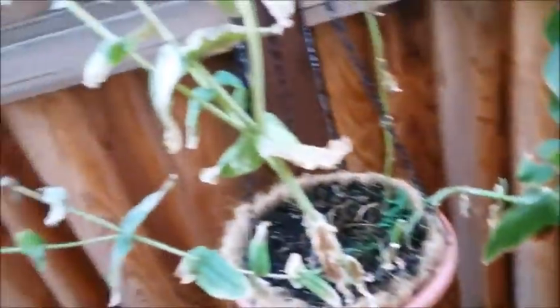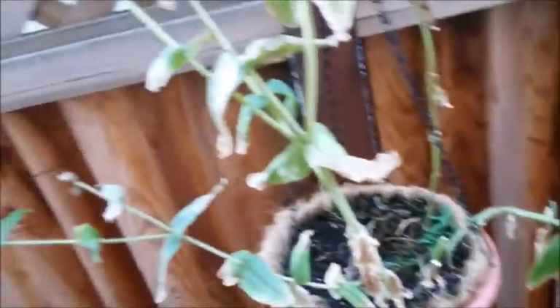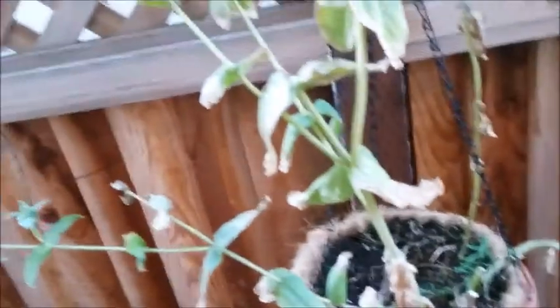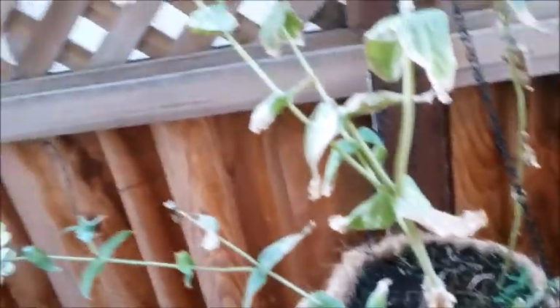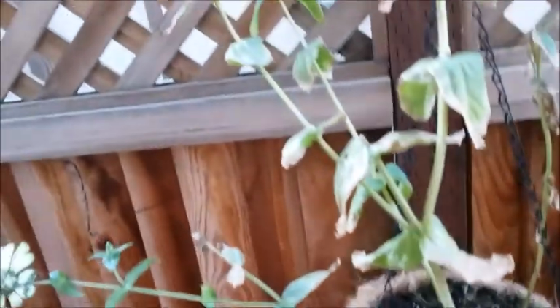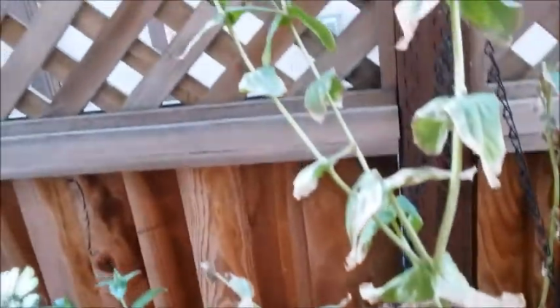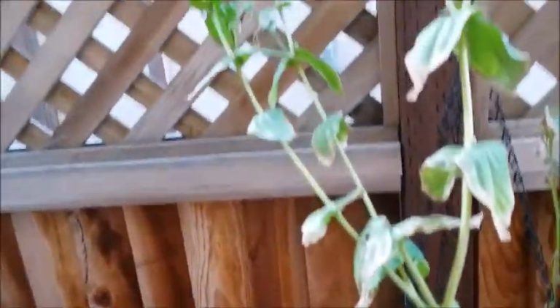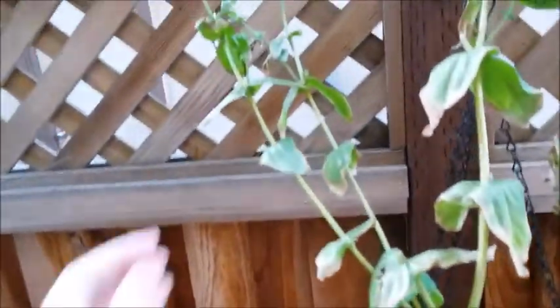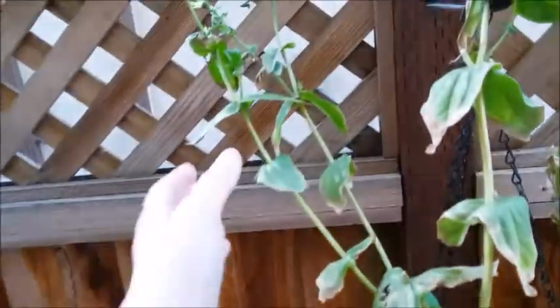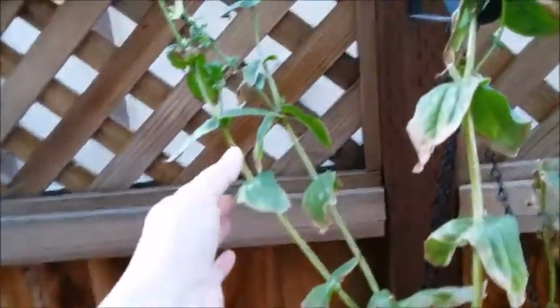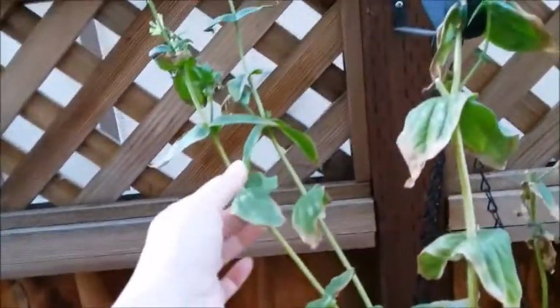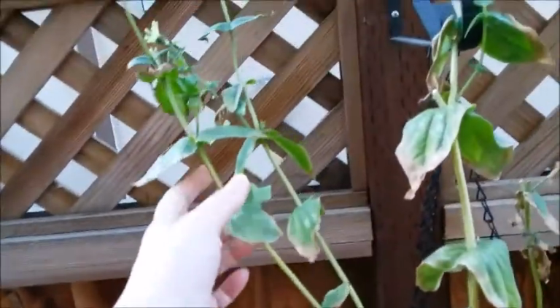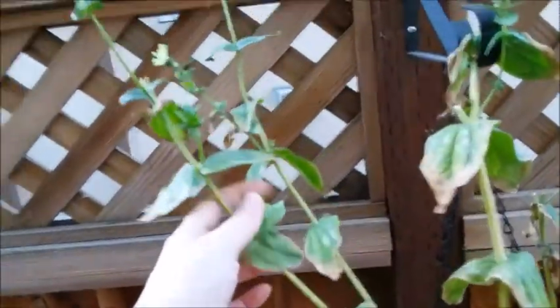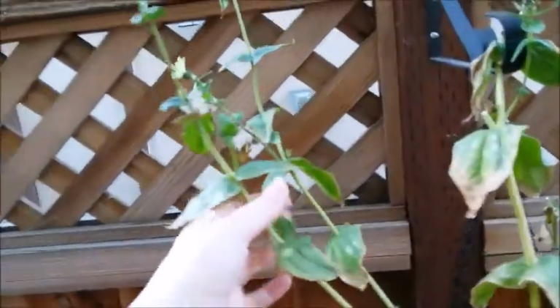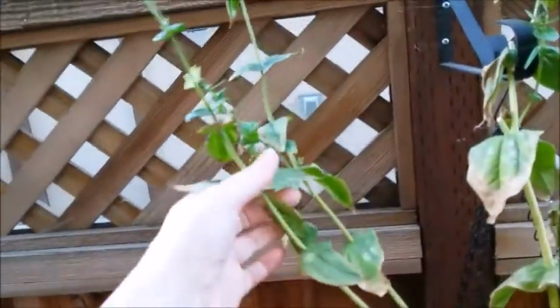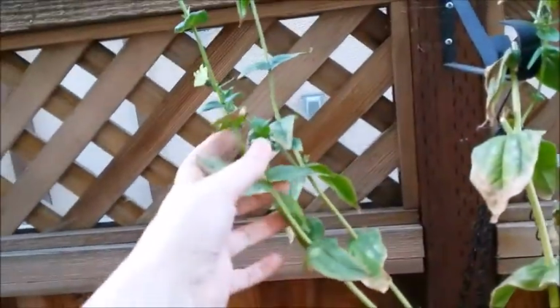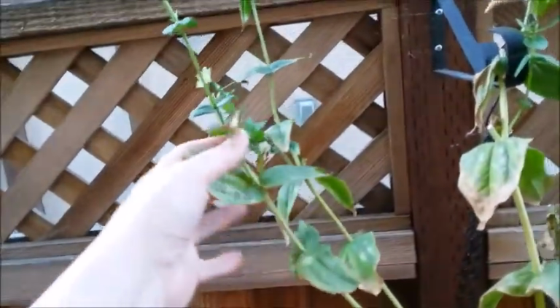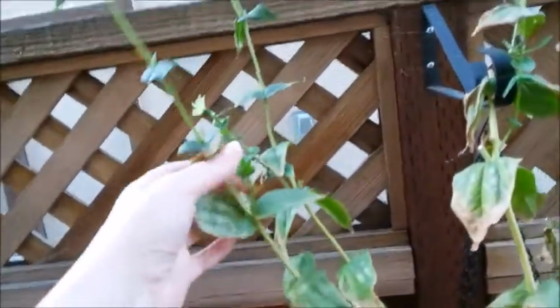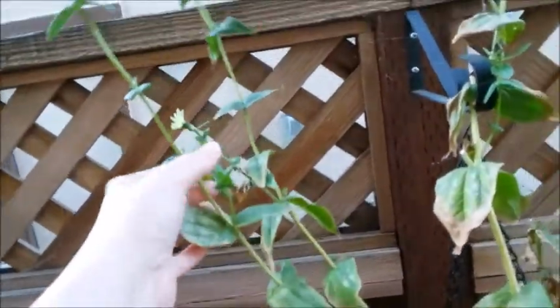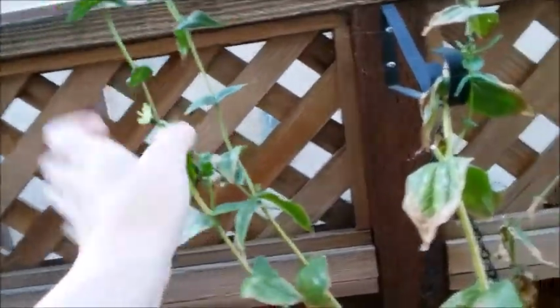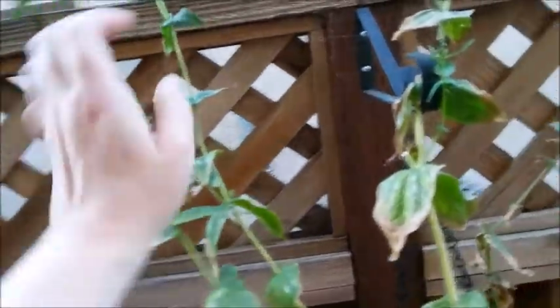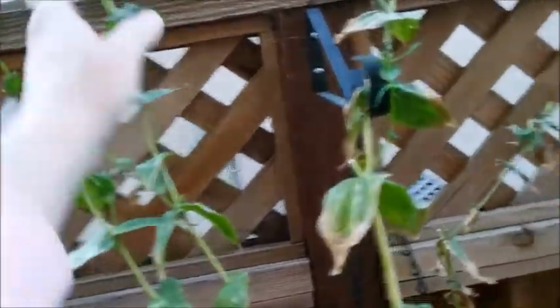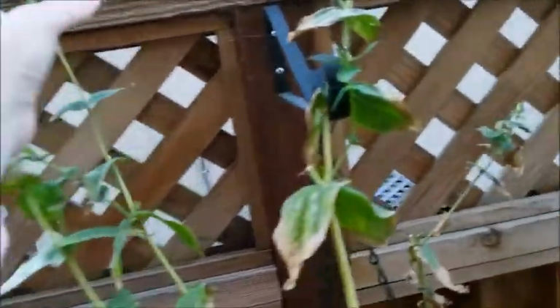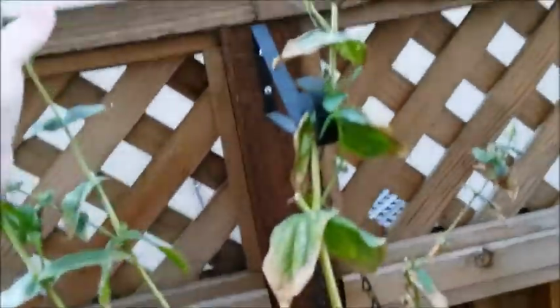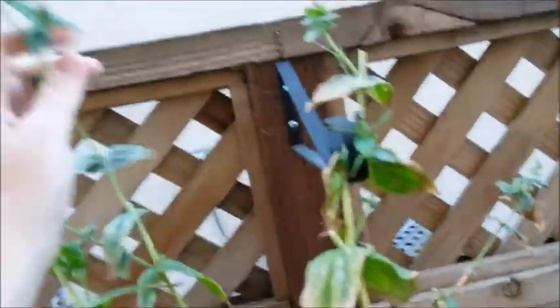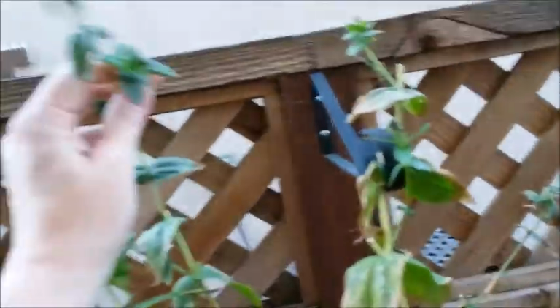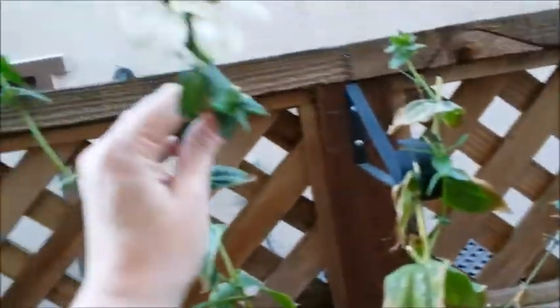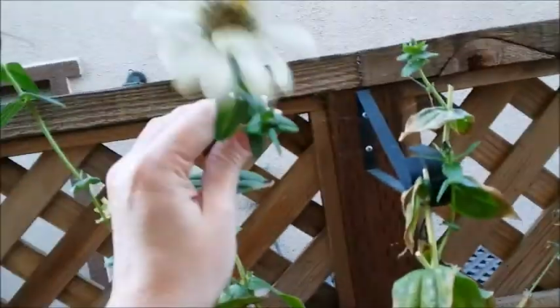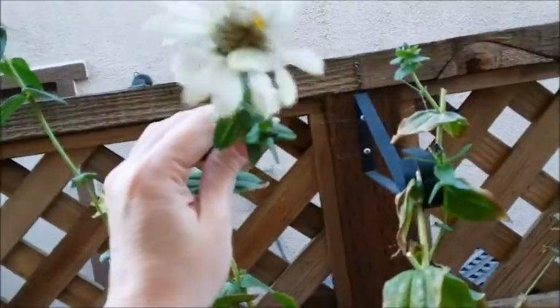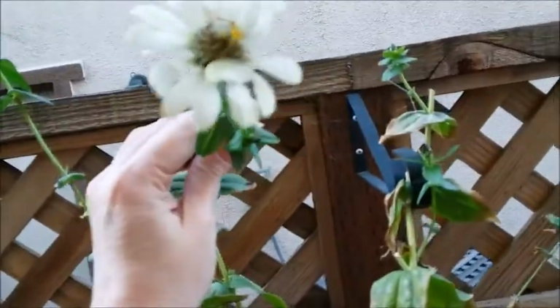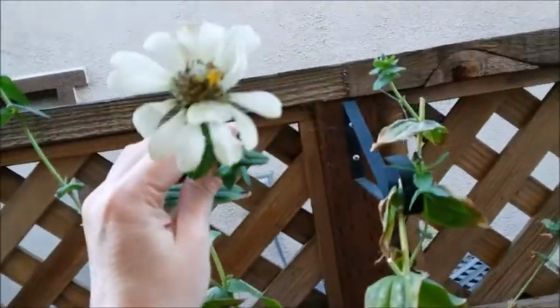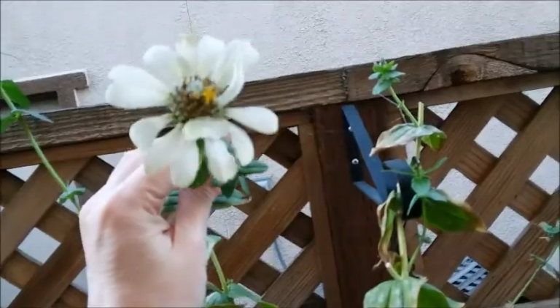The zinnia is almost all bloomed out. There's not many new blooms.